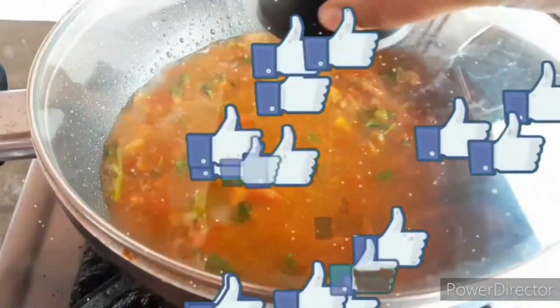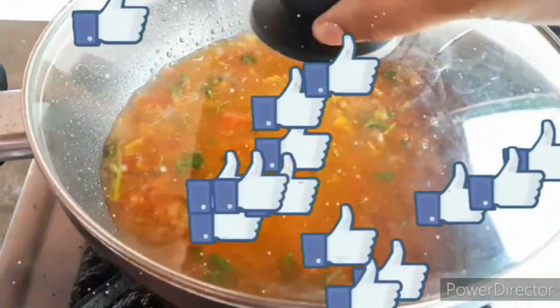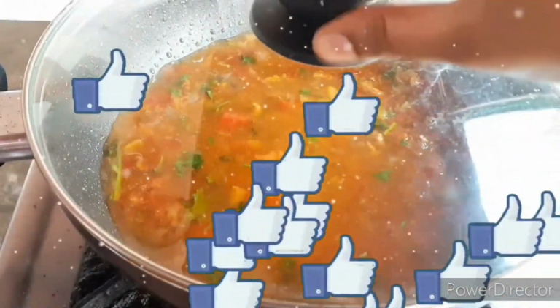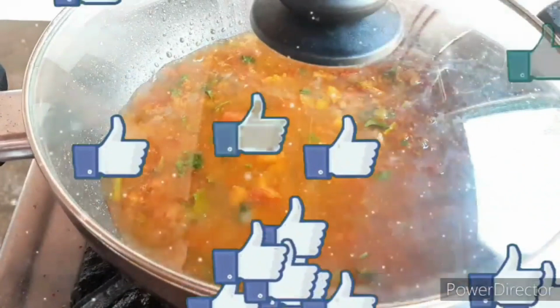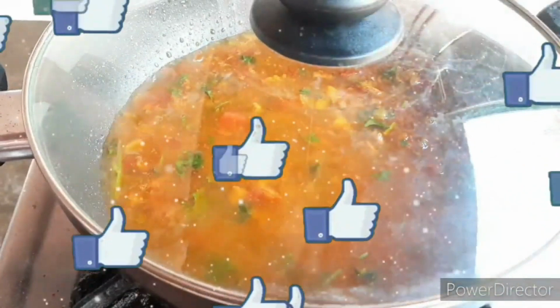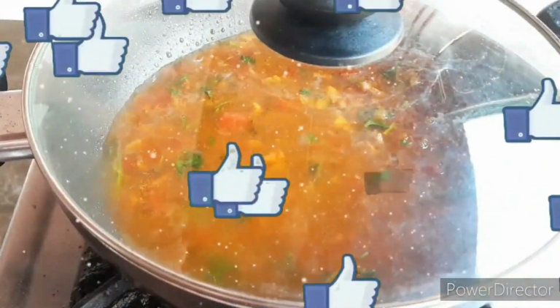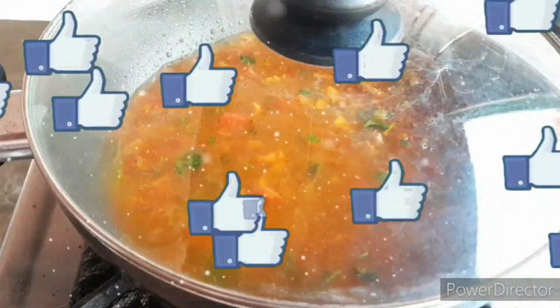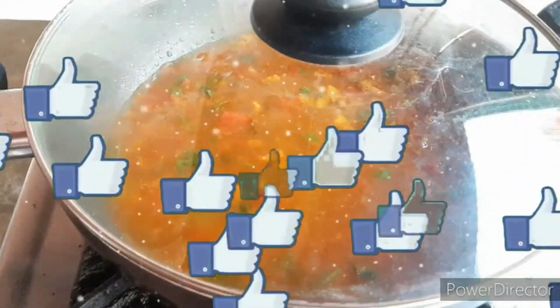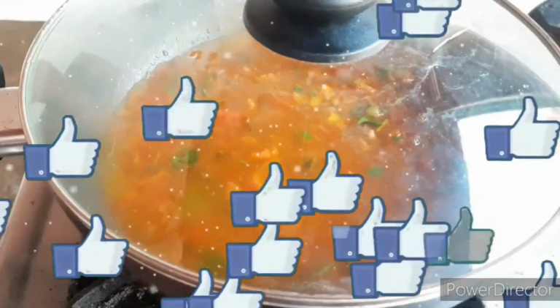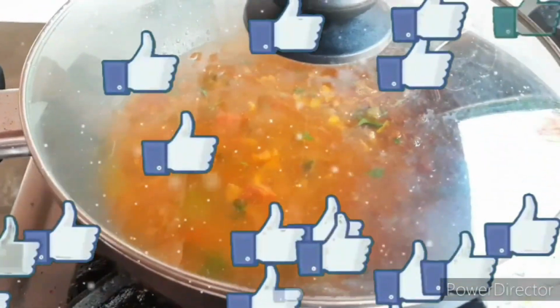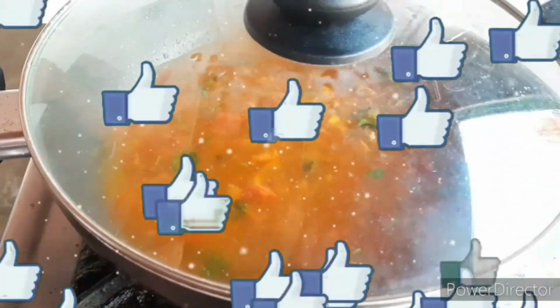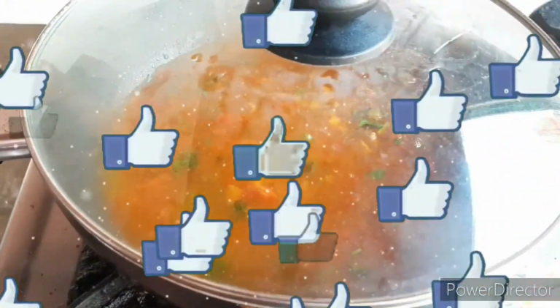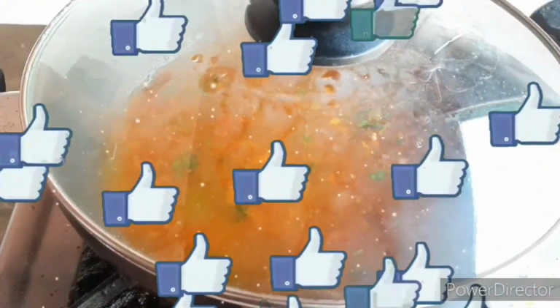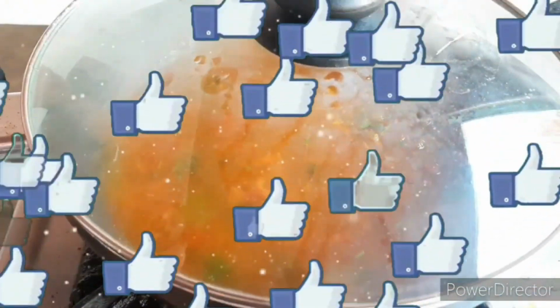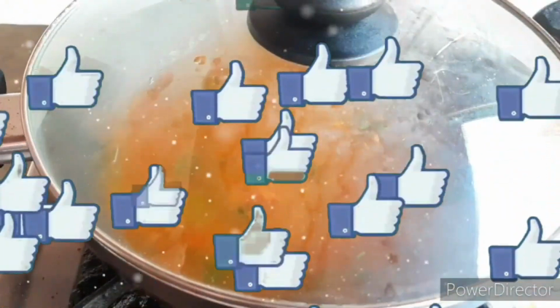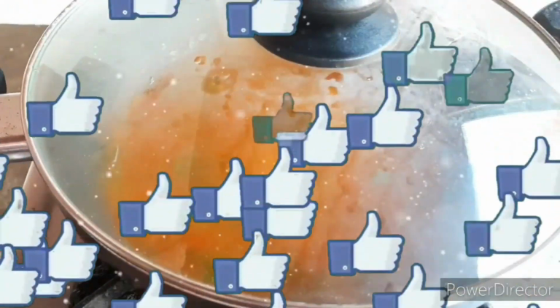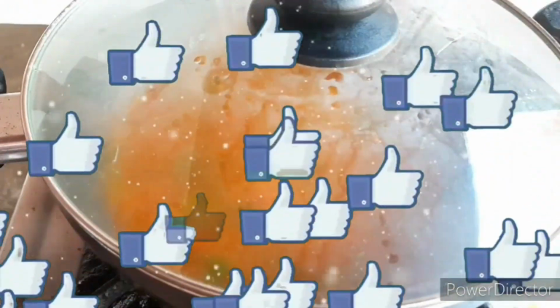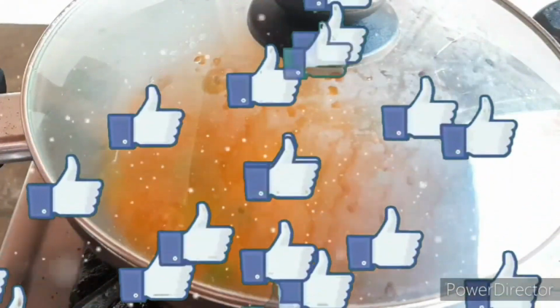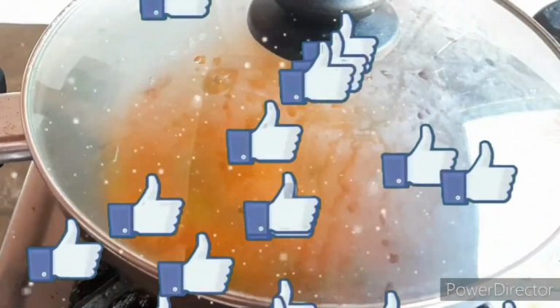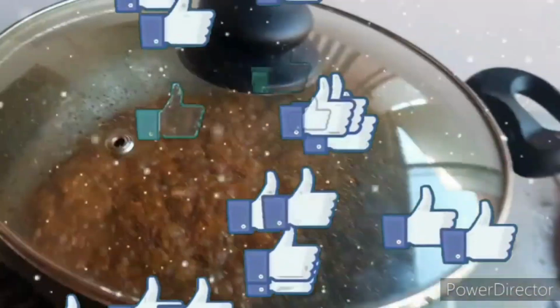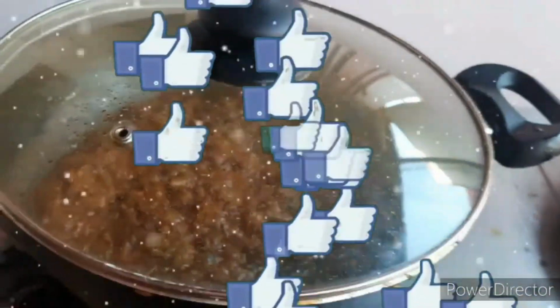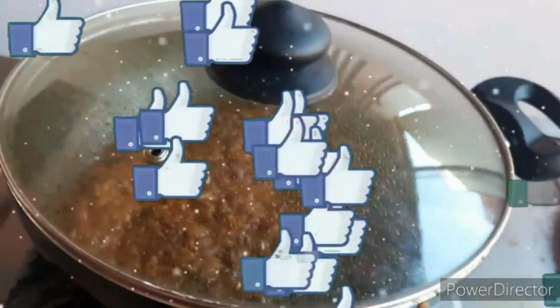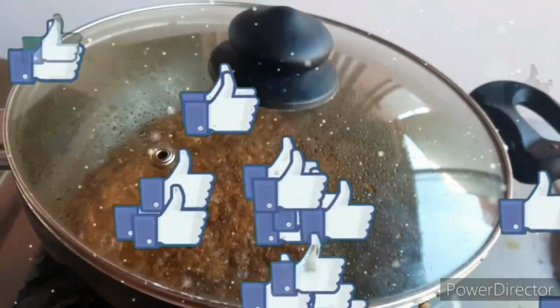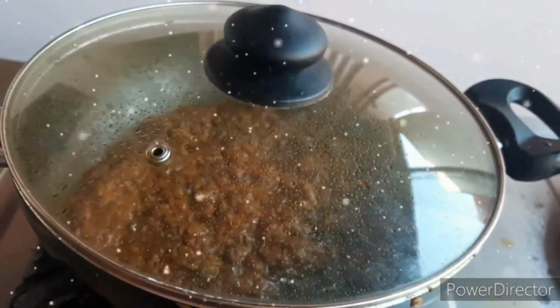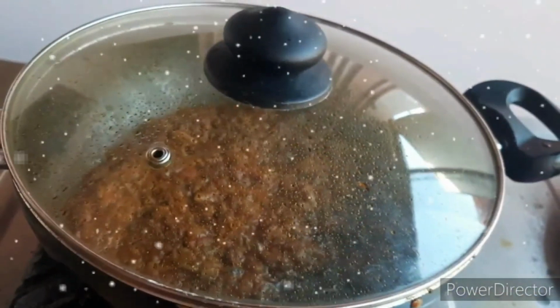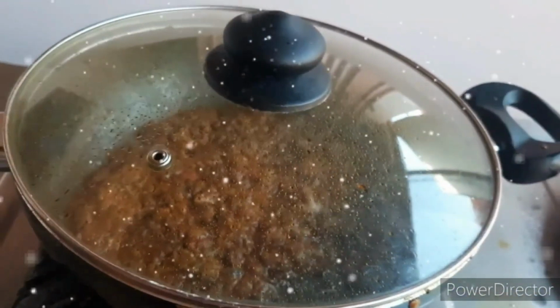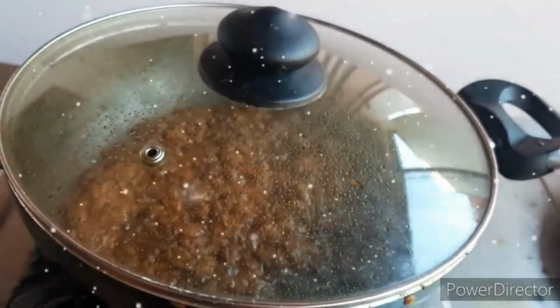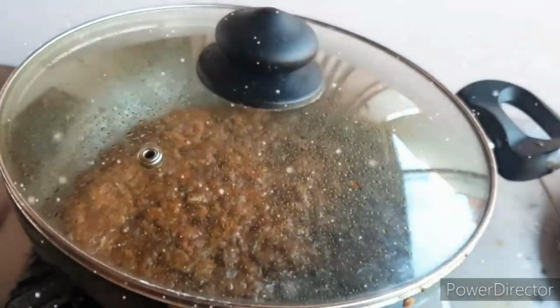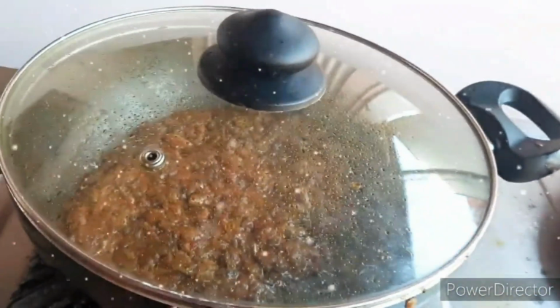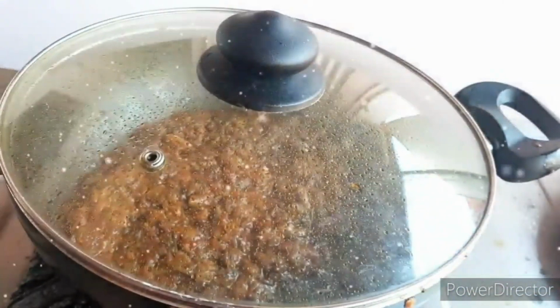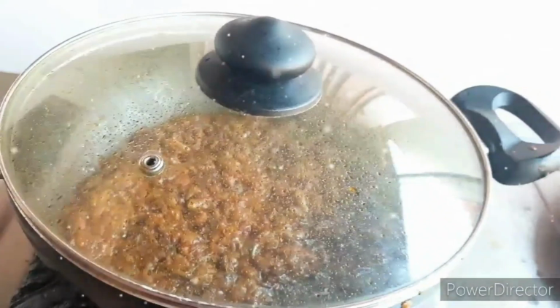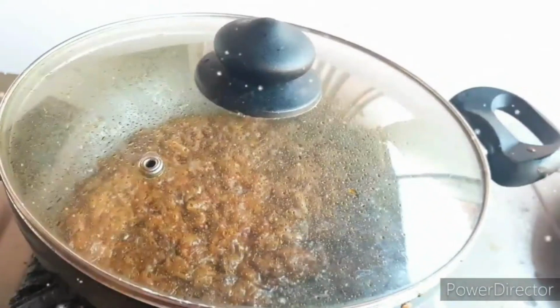Let's boil a little bit of water and open it up a little.